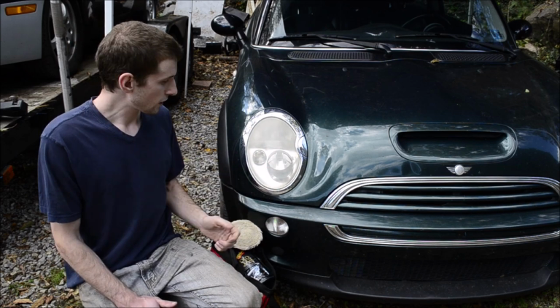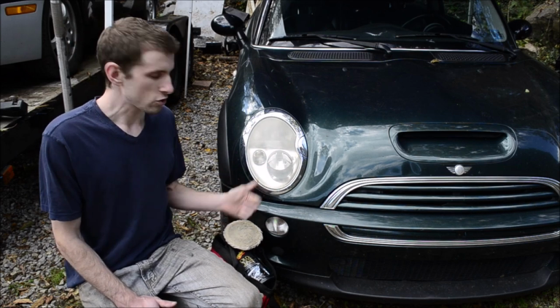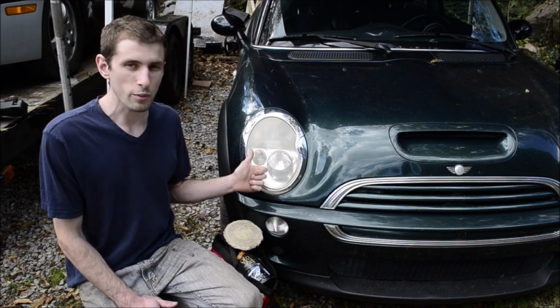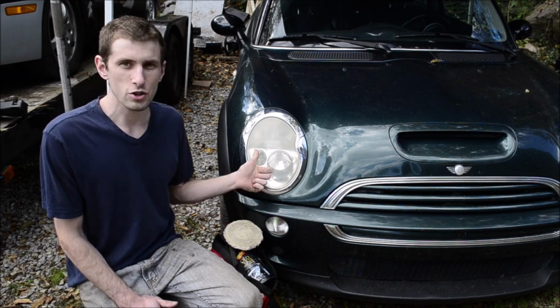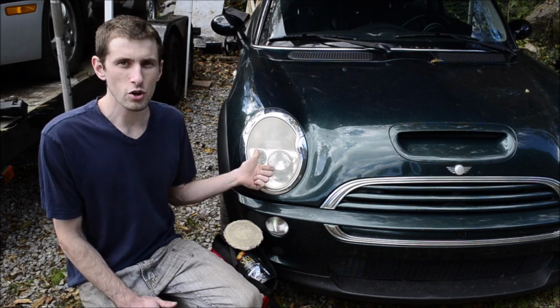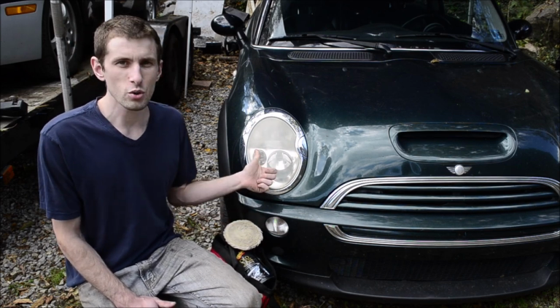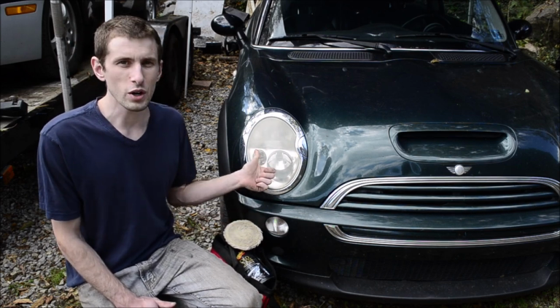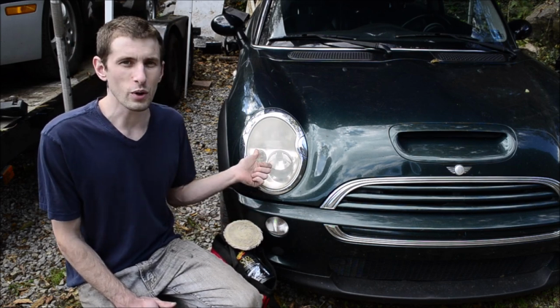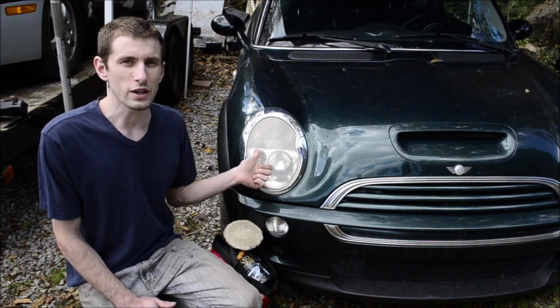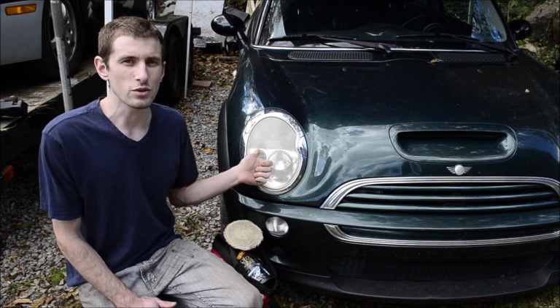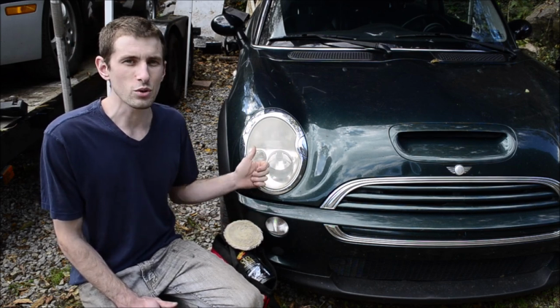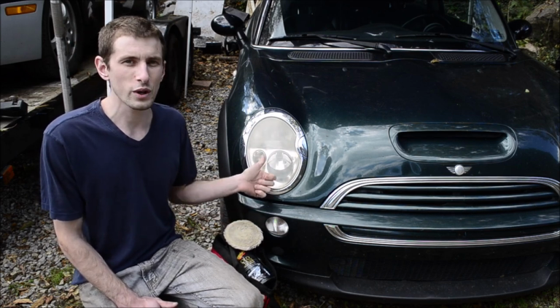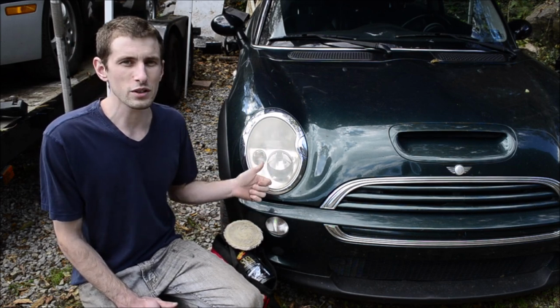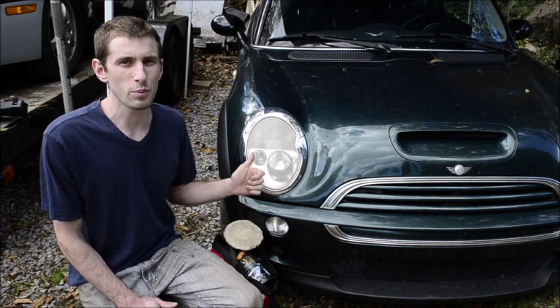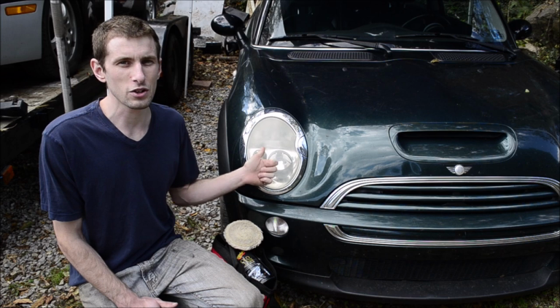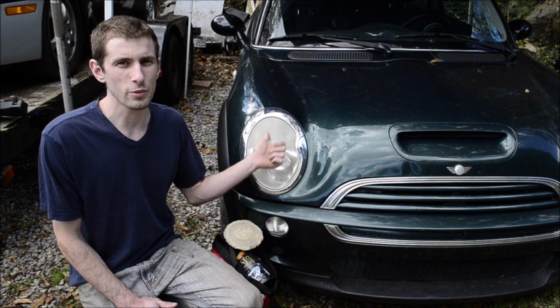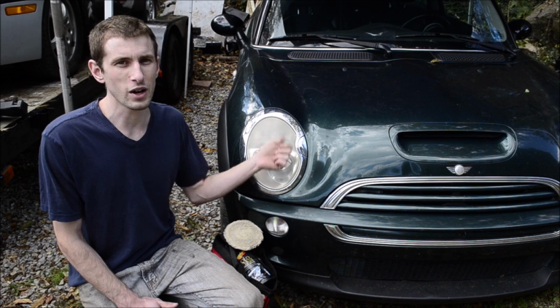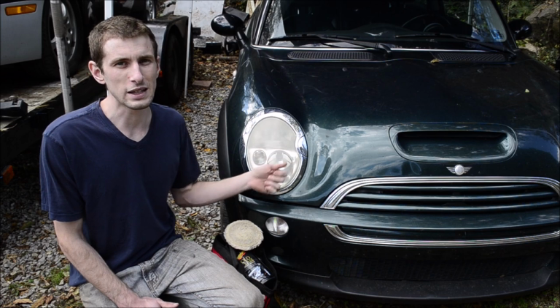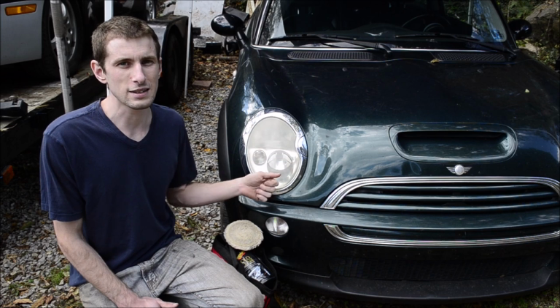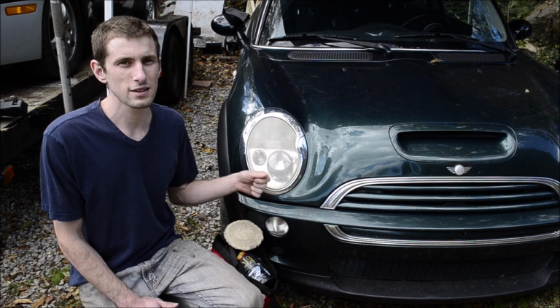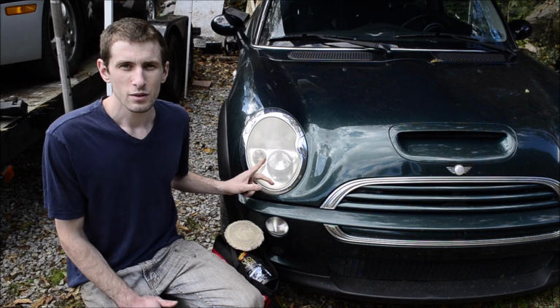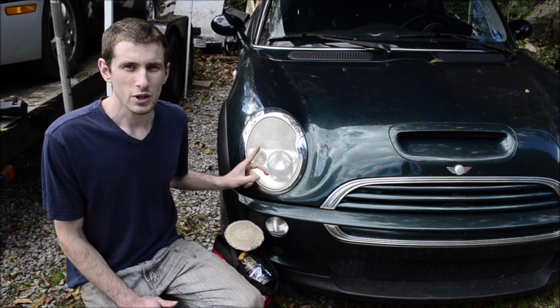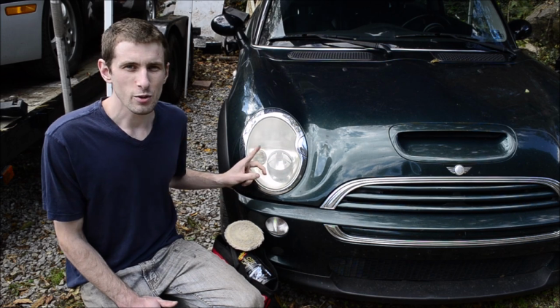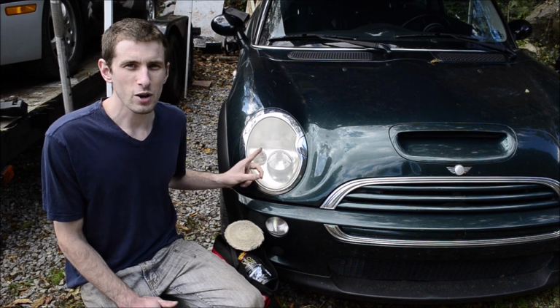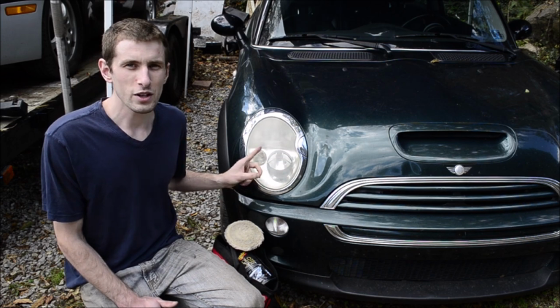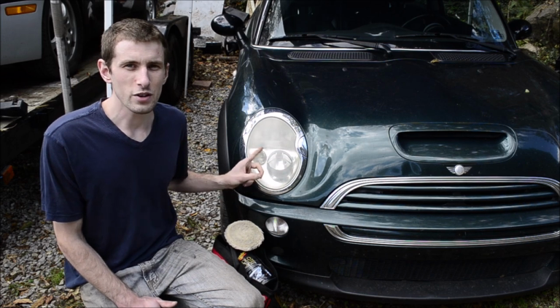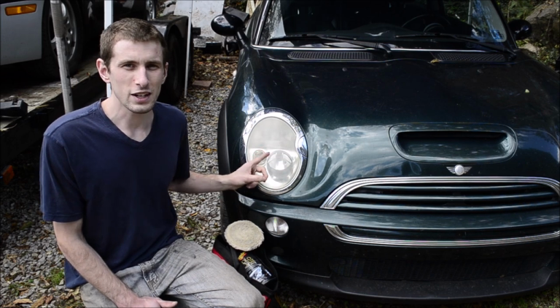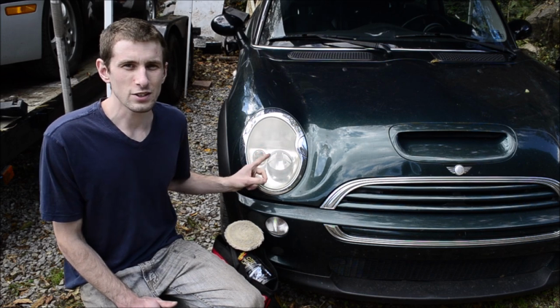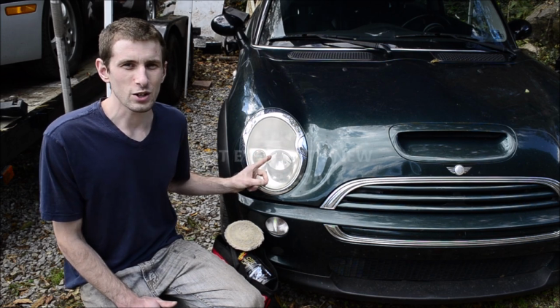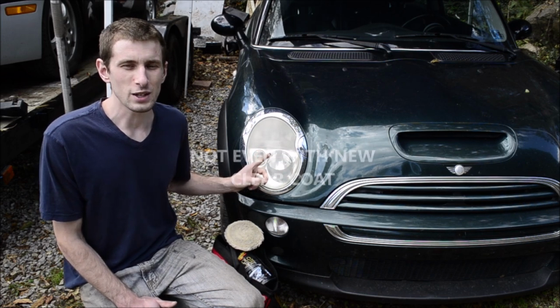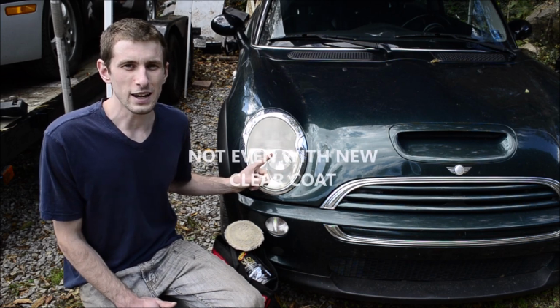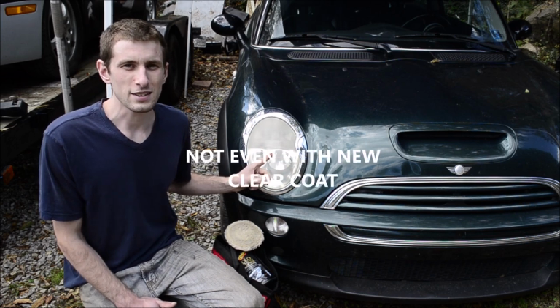So I'm going to show you a way to quickly polish up your headlights, because no matter what you do, your headlights aren't going to last.